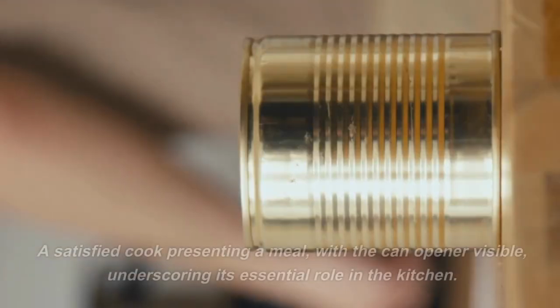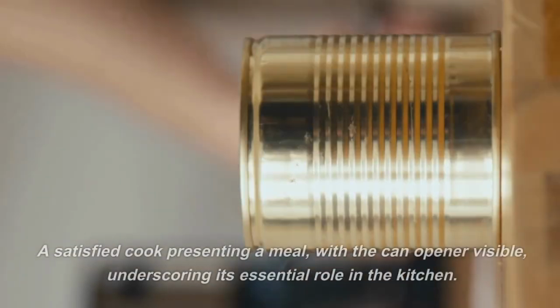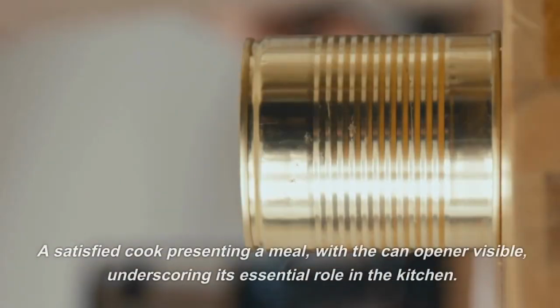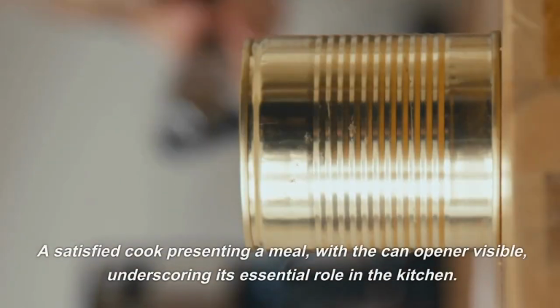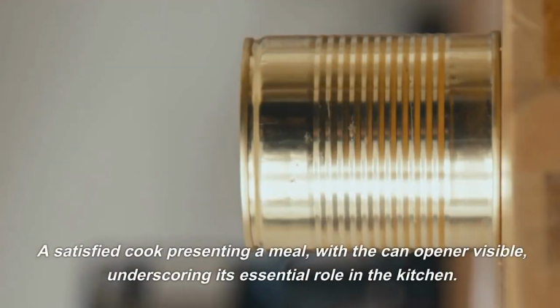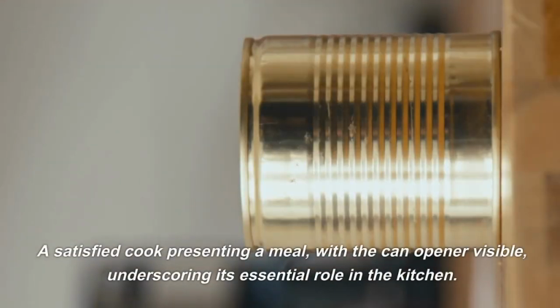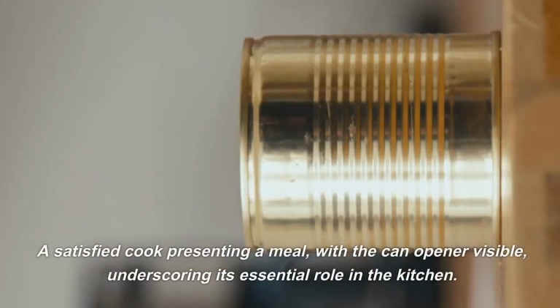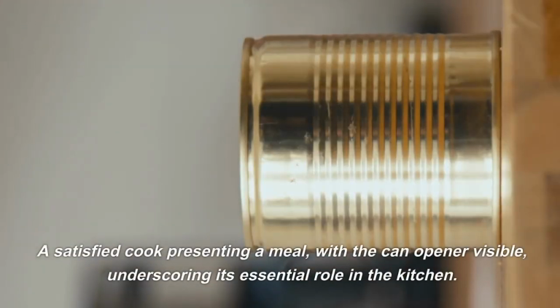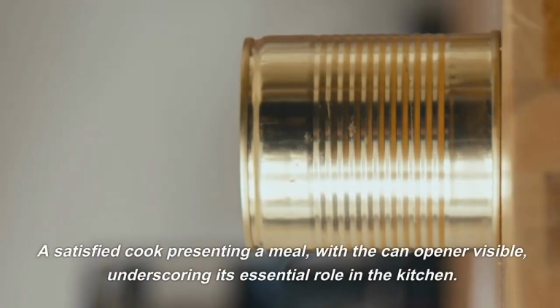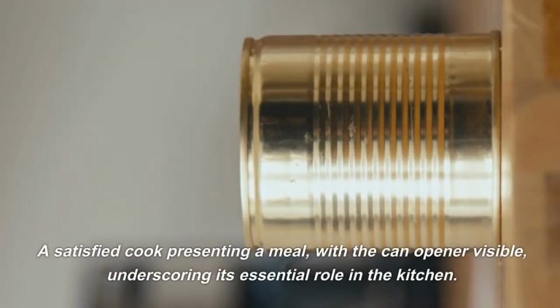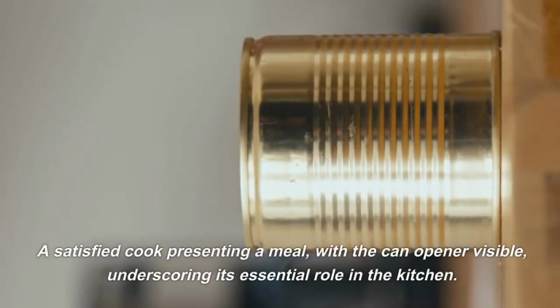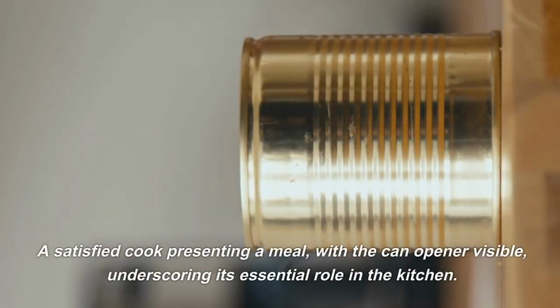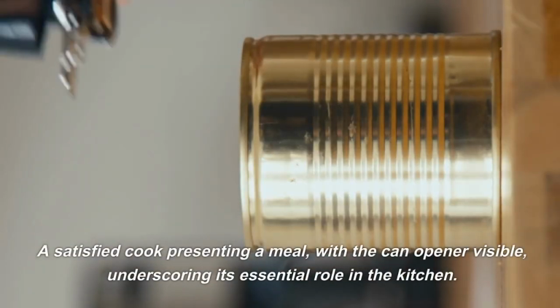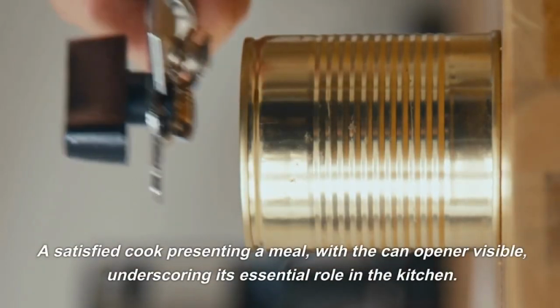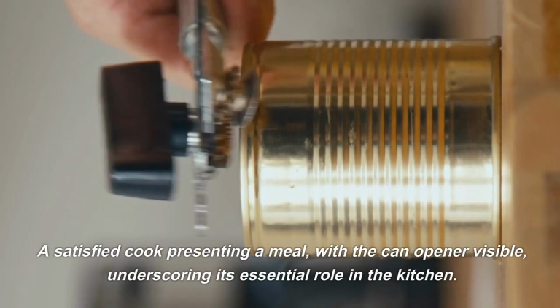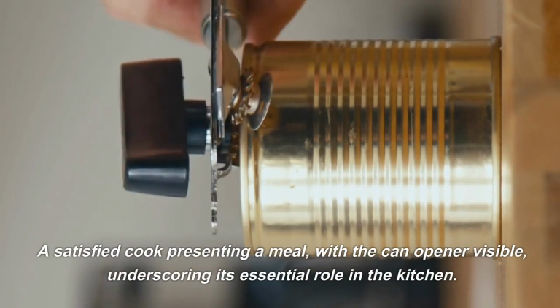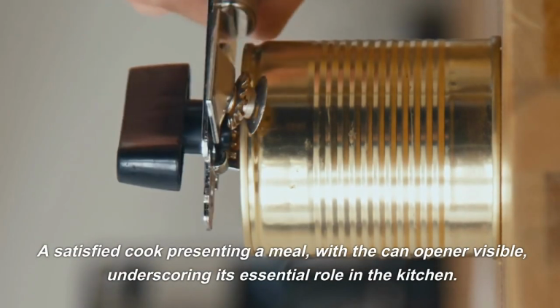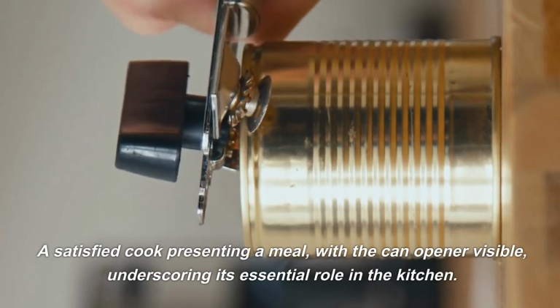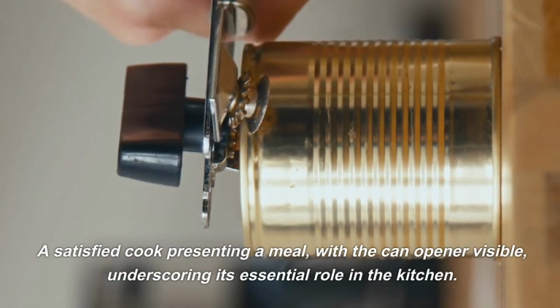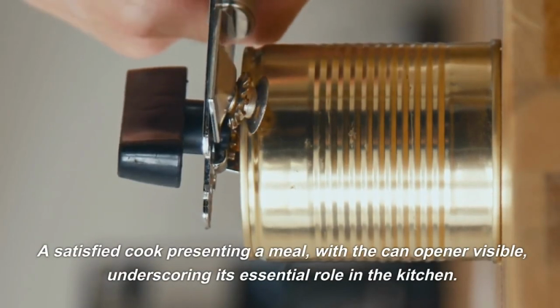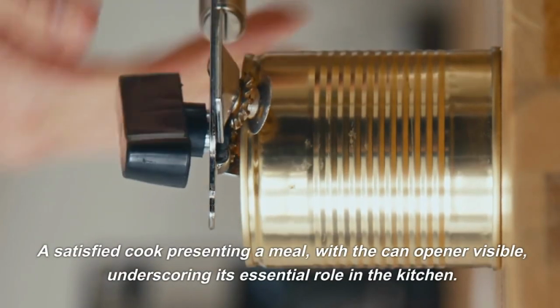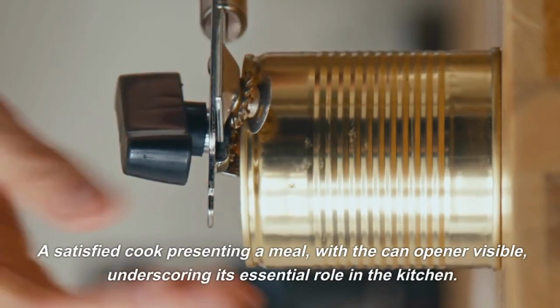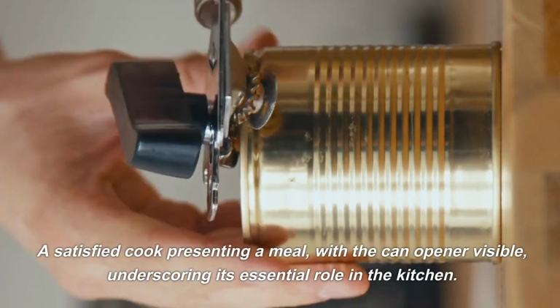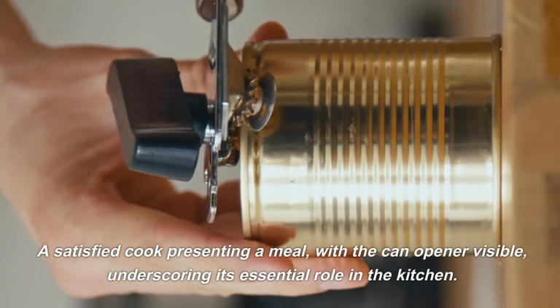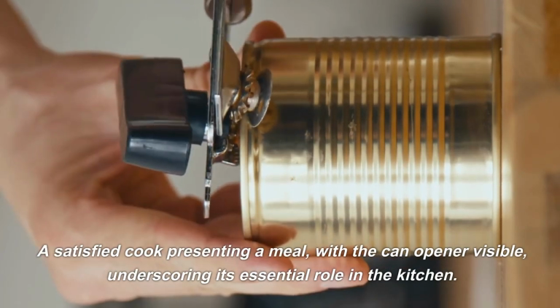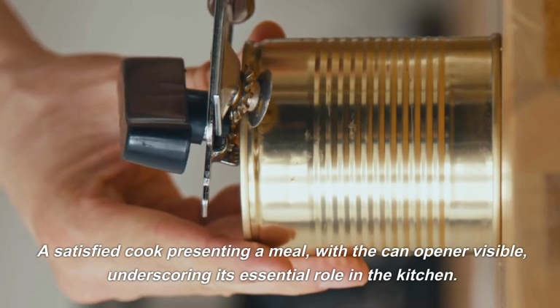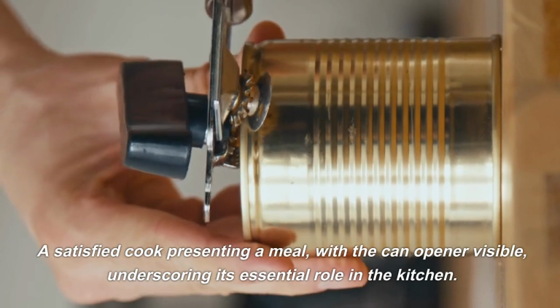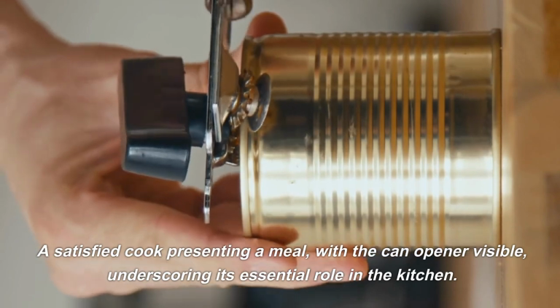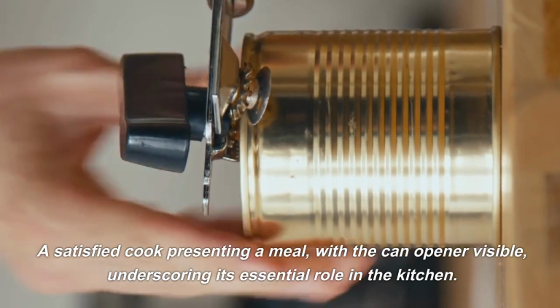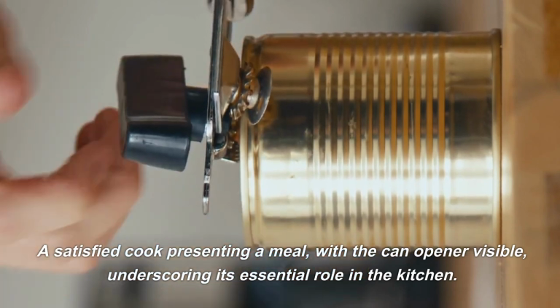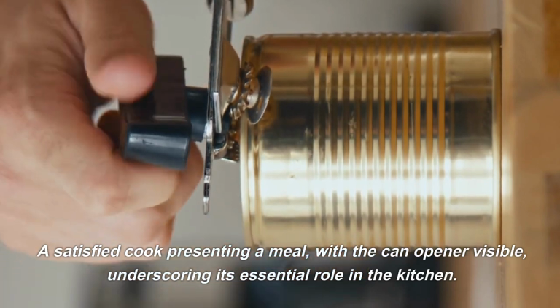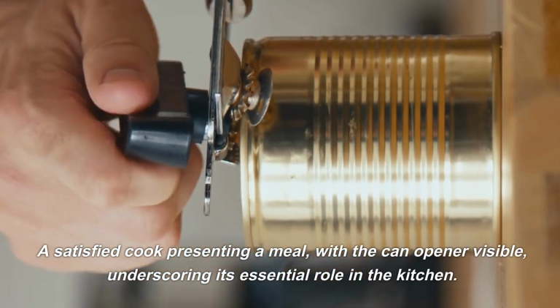A satisfied cook presenting a meal, with the can opener visible, underscoring its essential role in the kitchen.